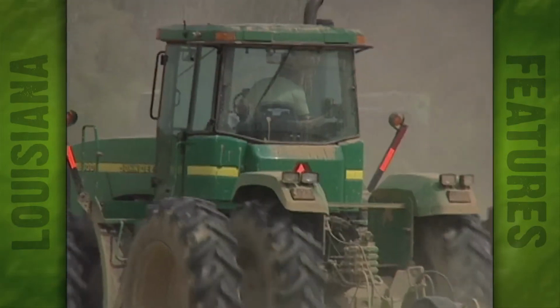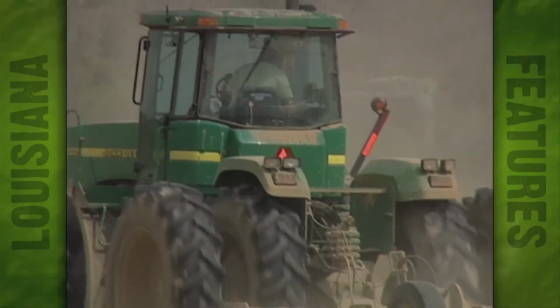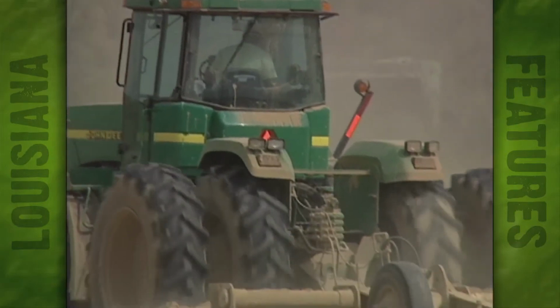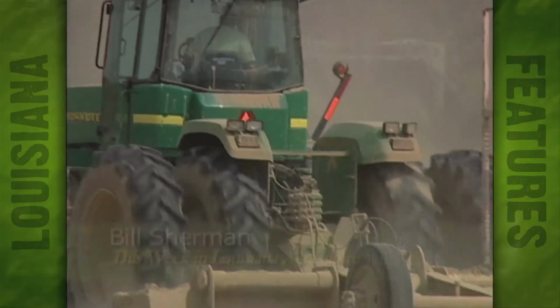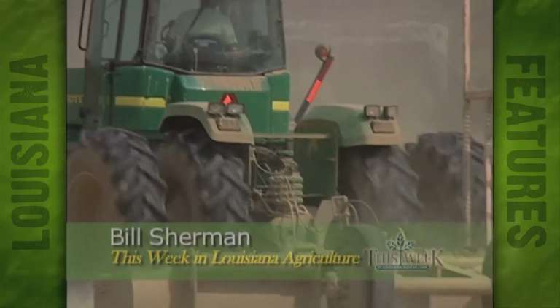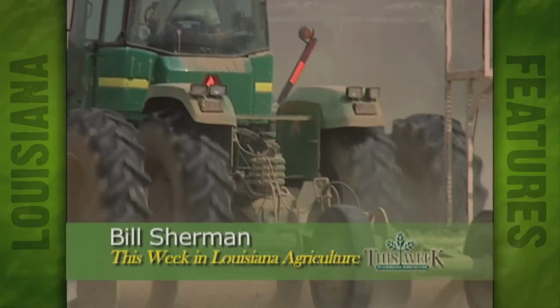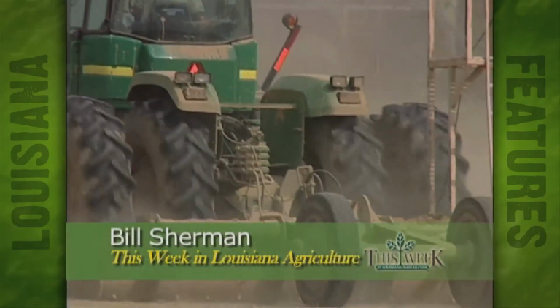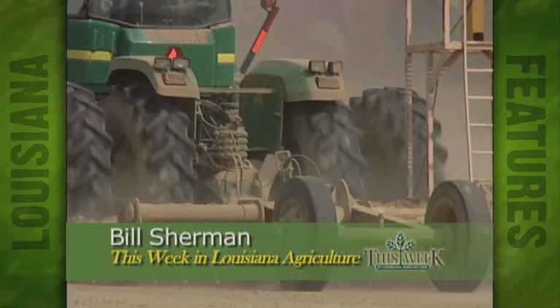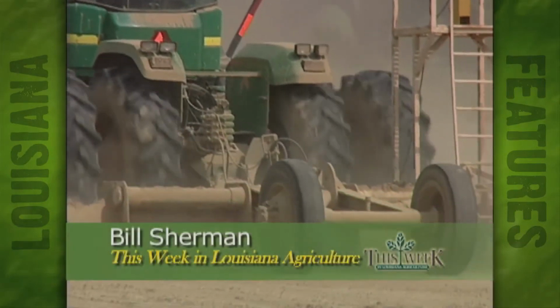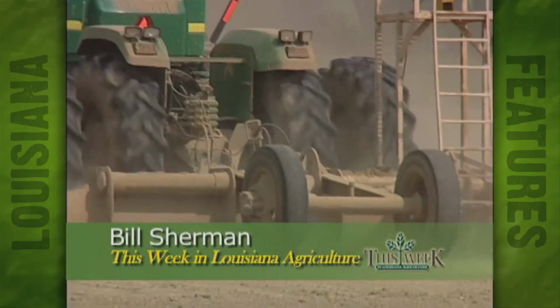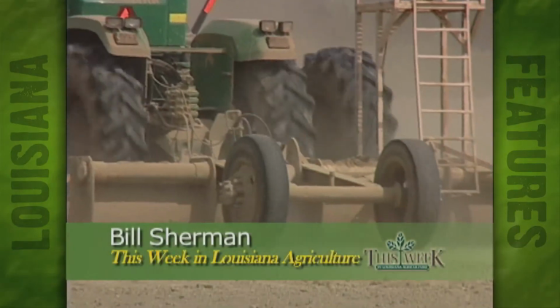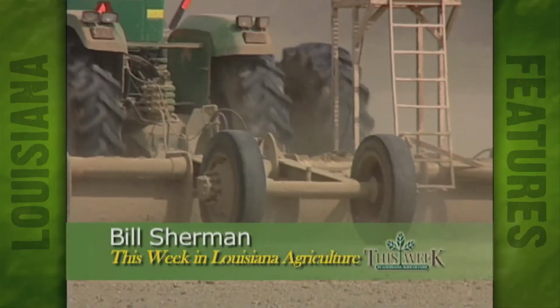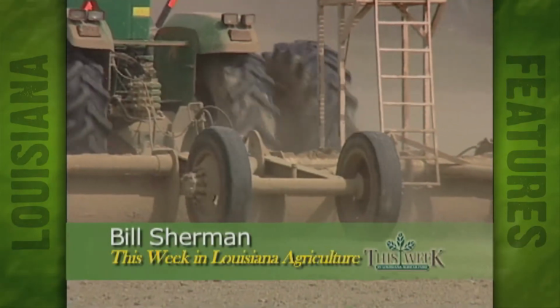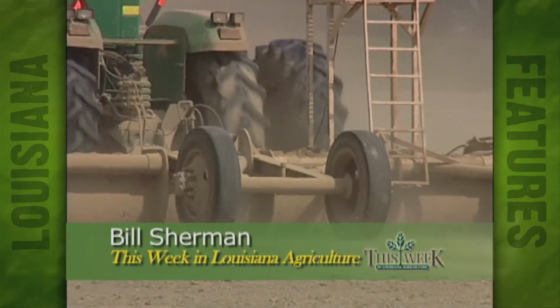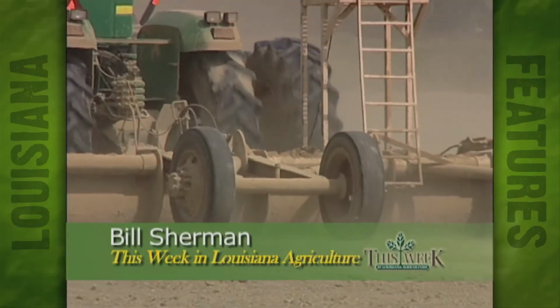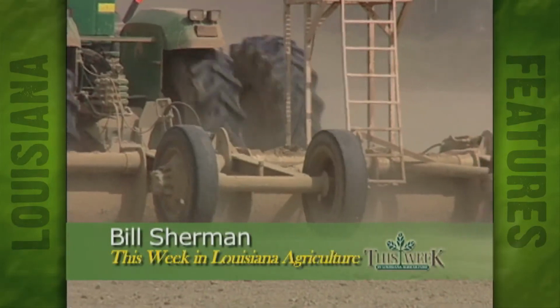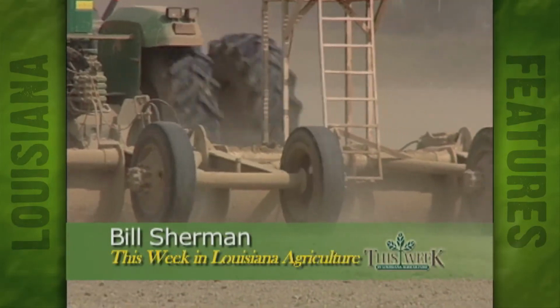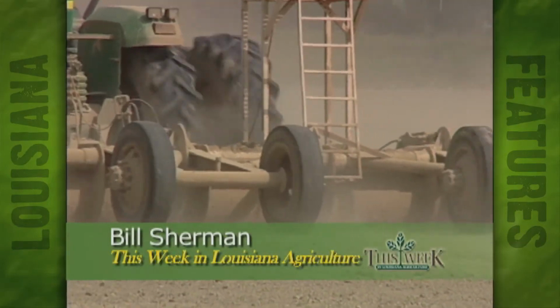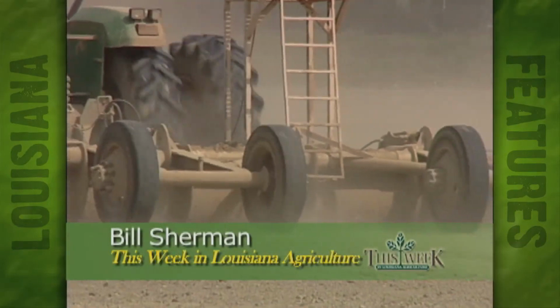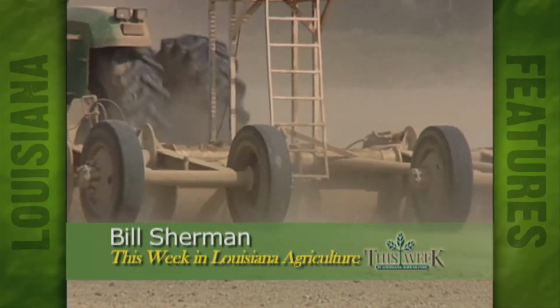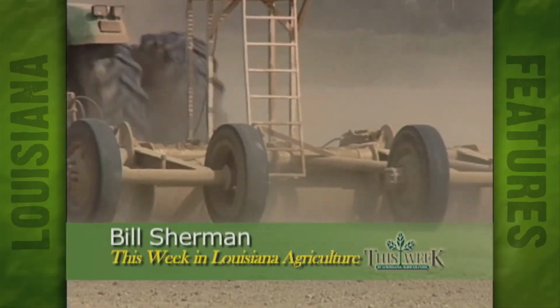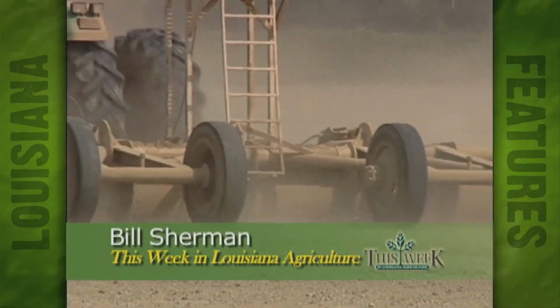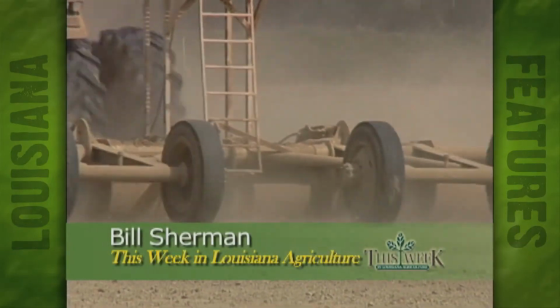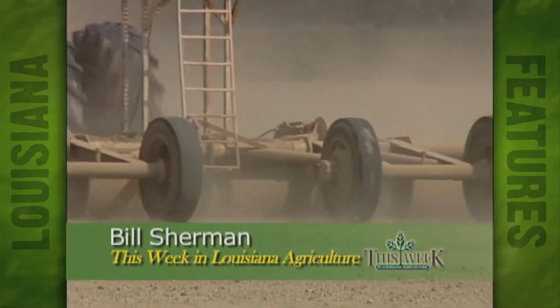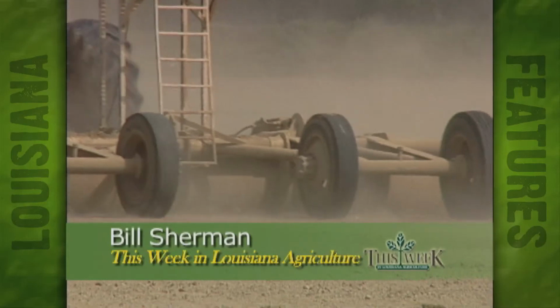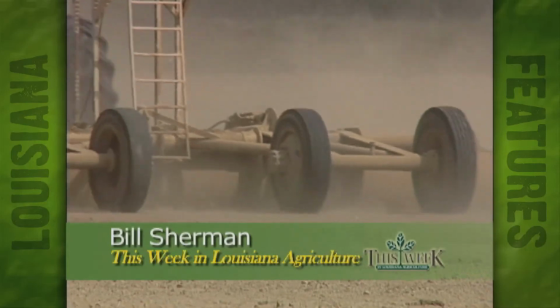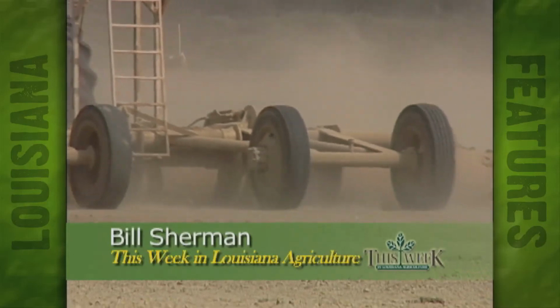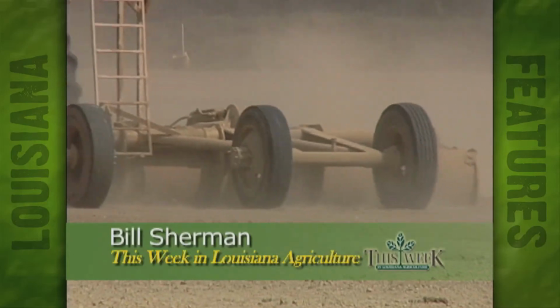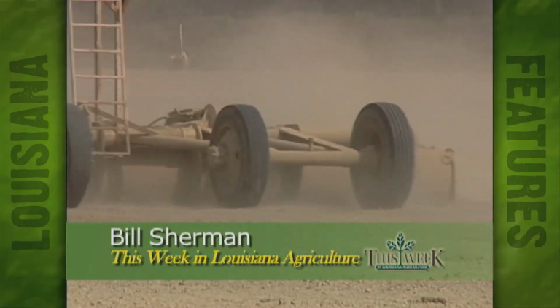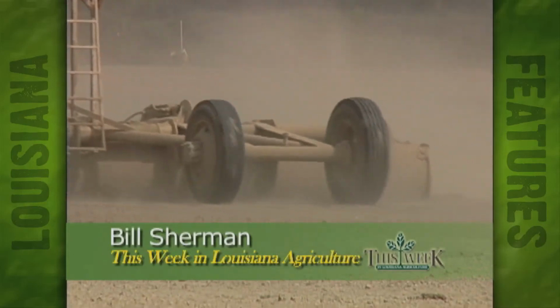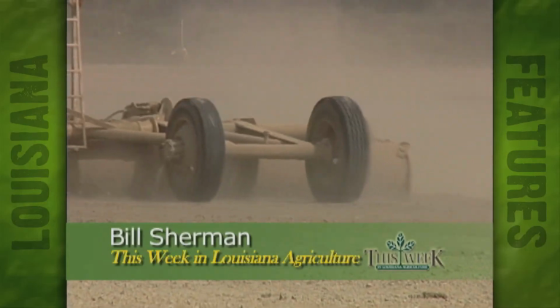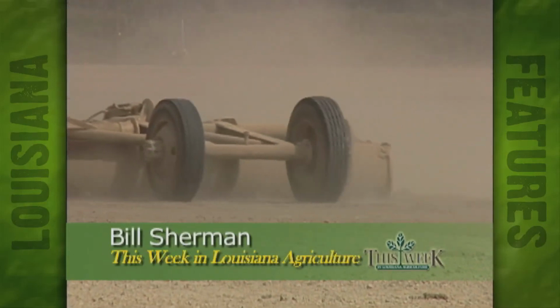Reporting with the Louisiana Department of Agriculture and Forestry, I'm Bill Sherman for This Week in Louisiana Agriculture.